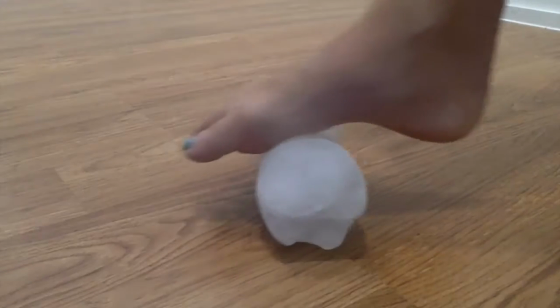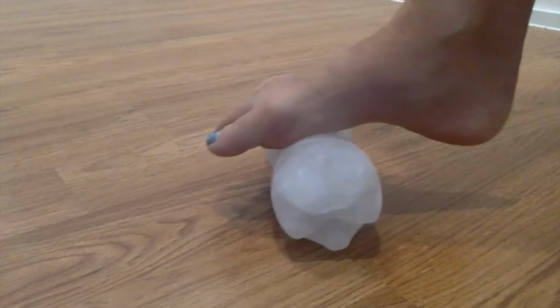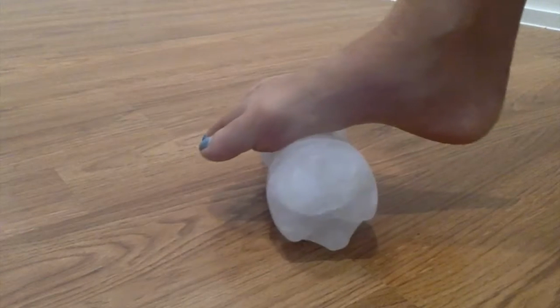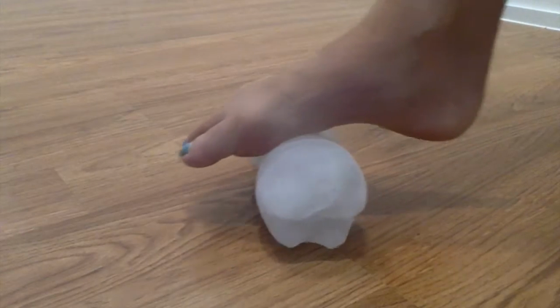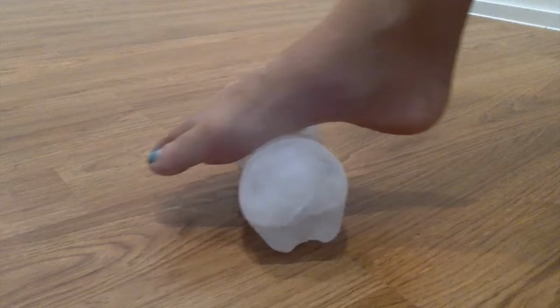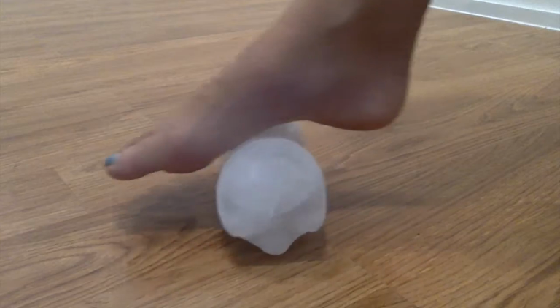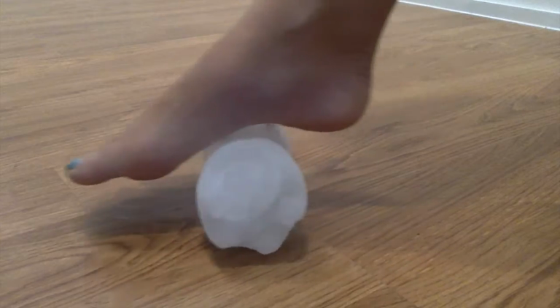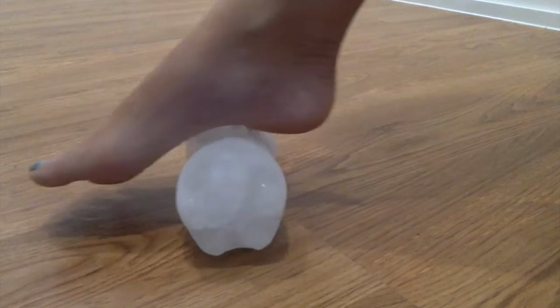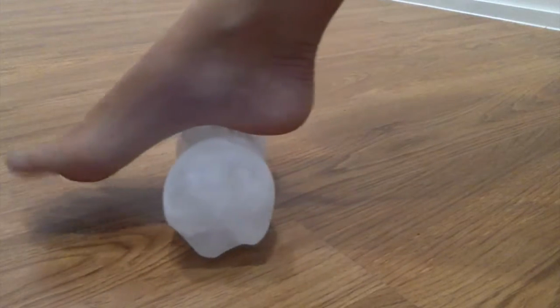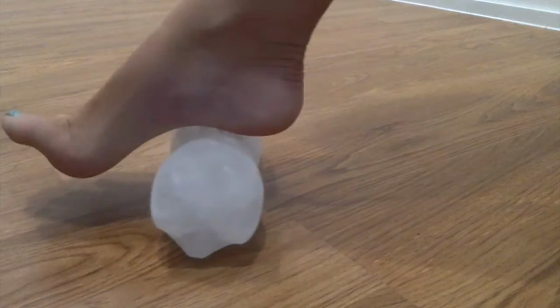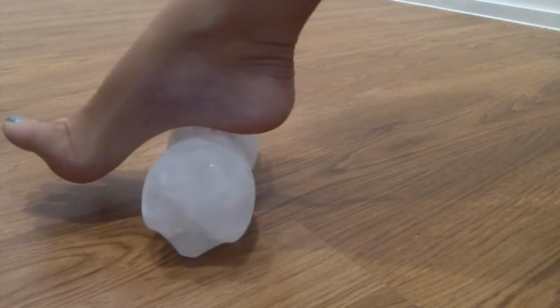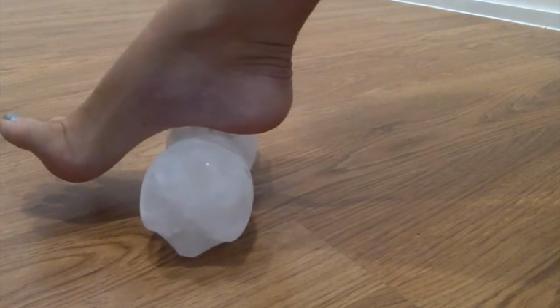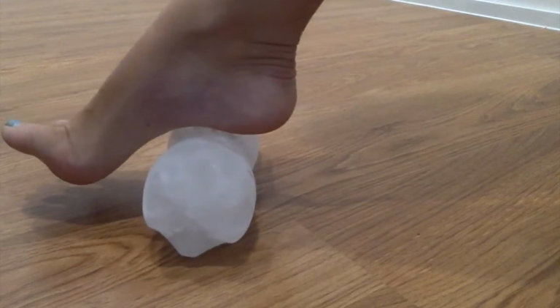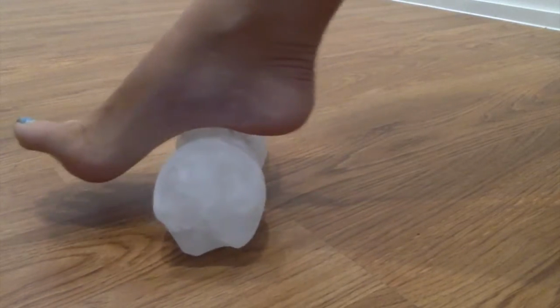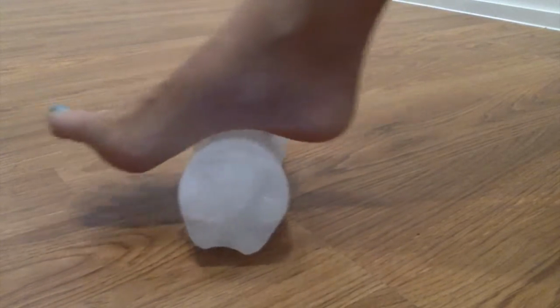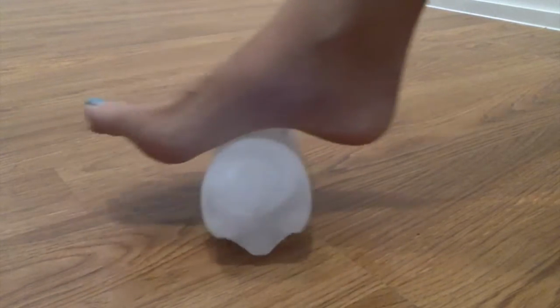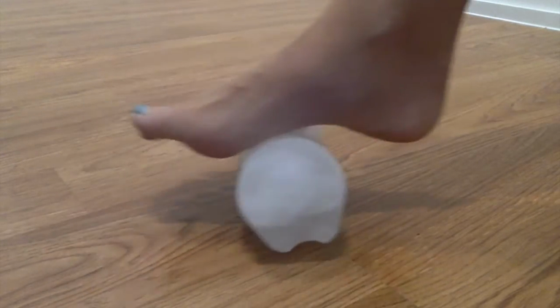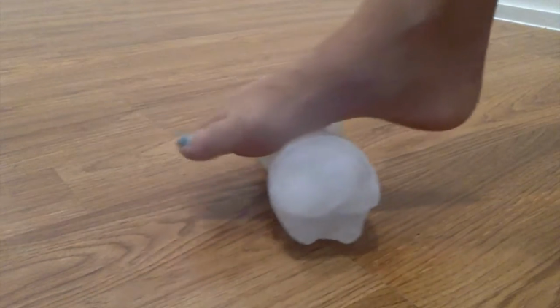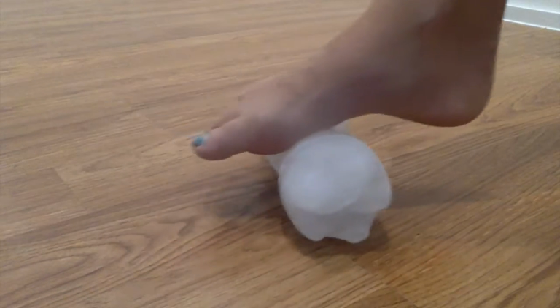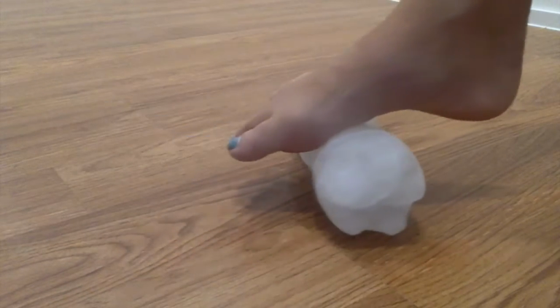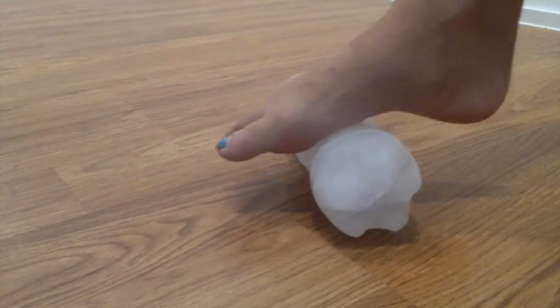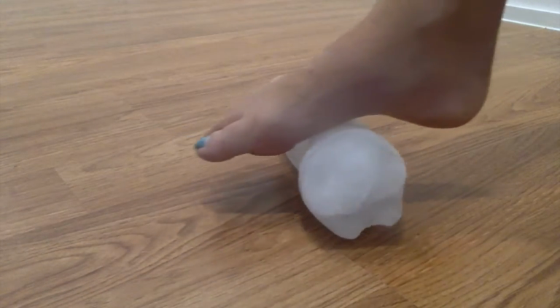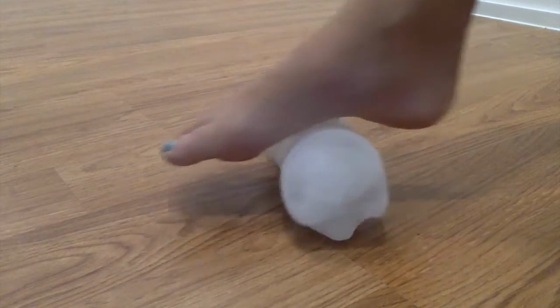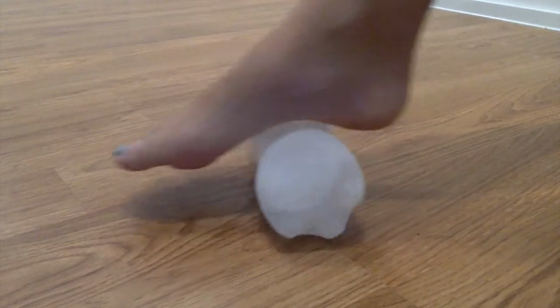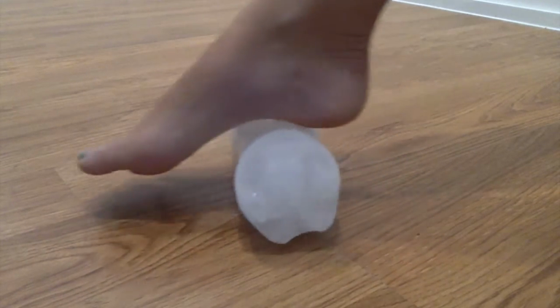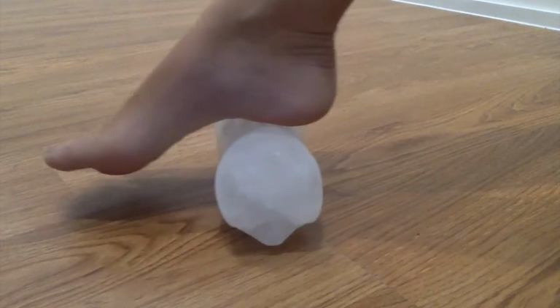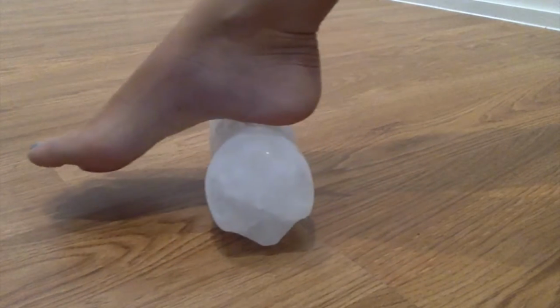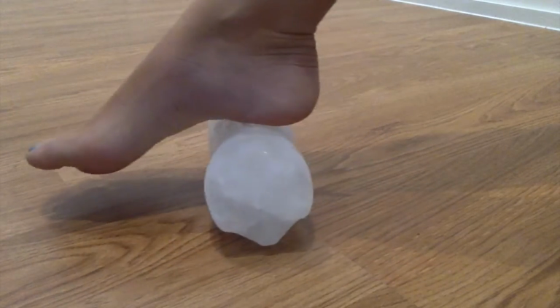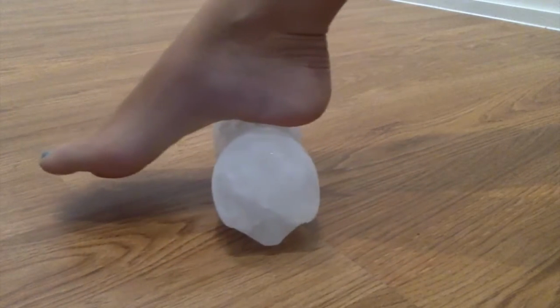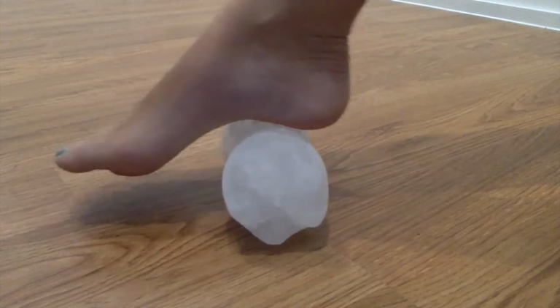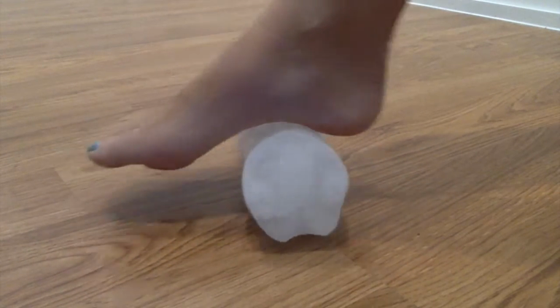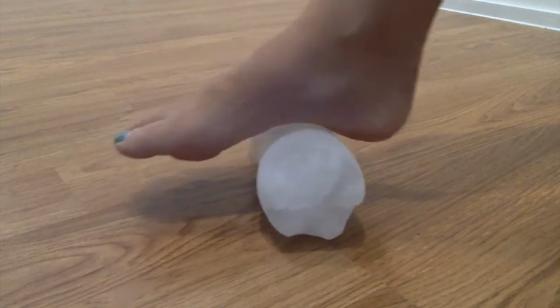With your drink bottle, roll your foot back and forth for at least 10 to 15 minutes daily.